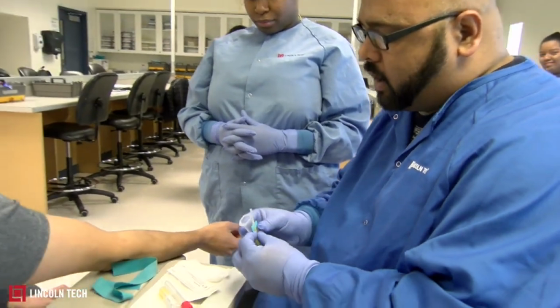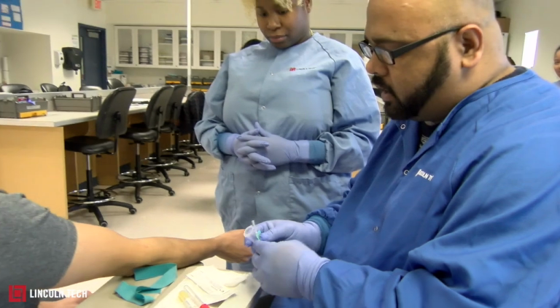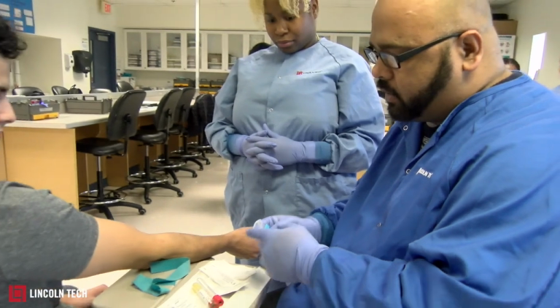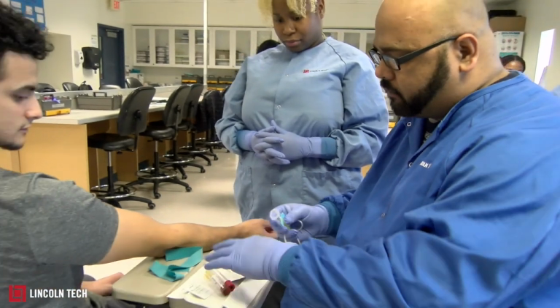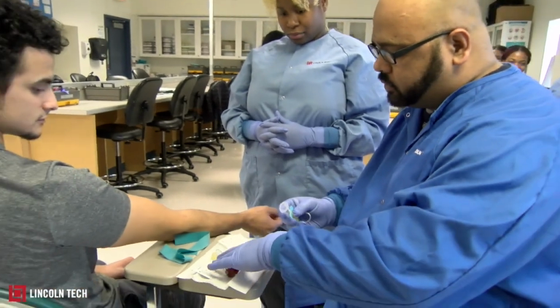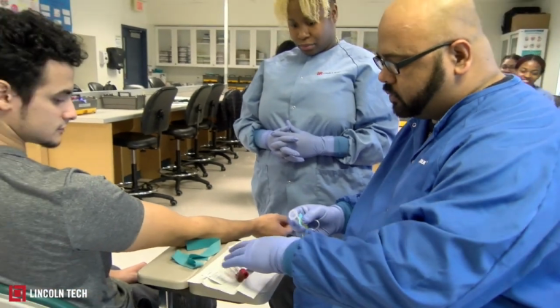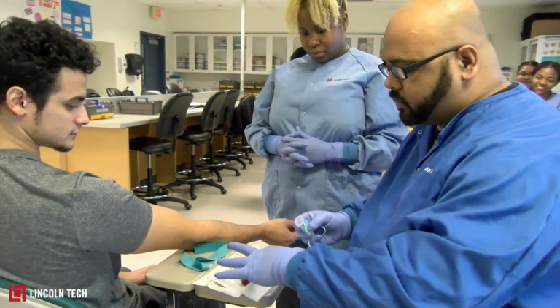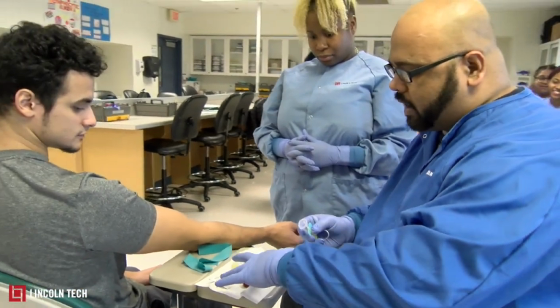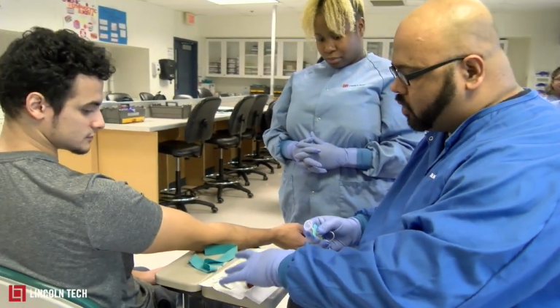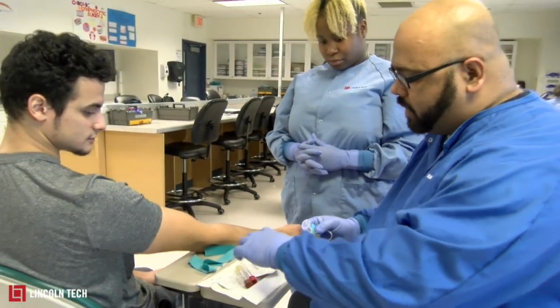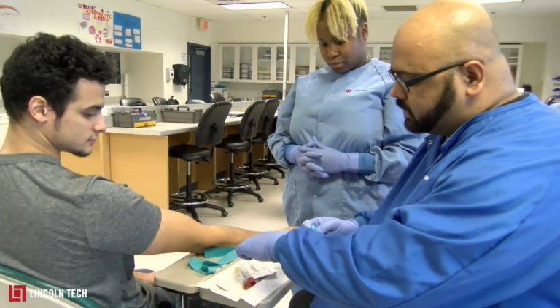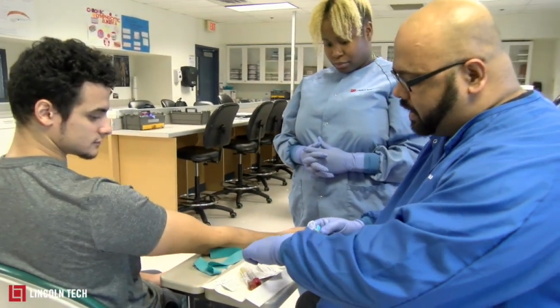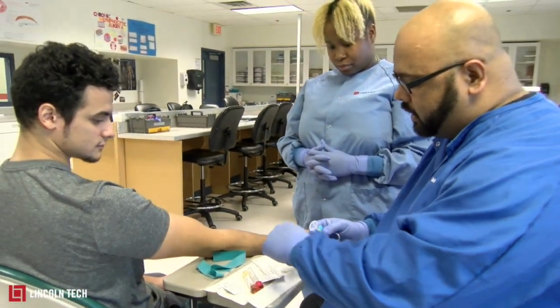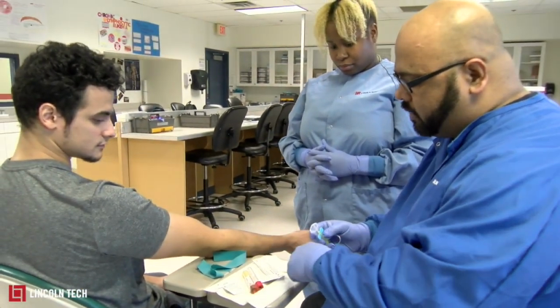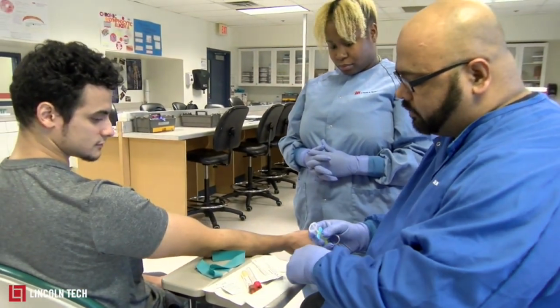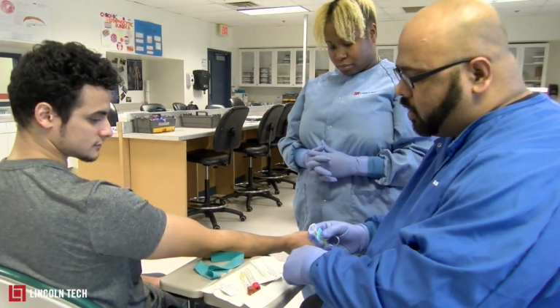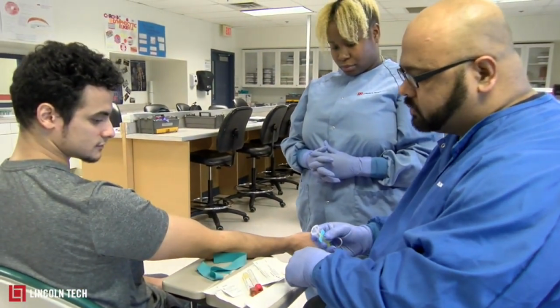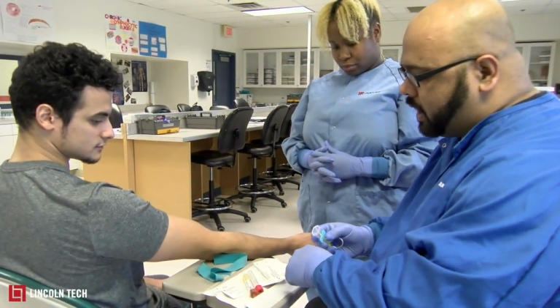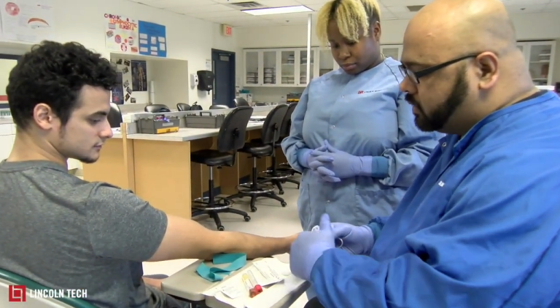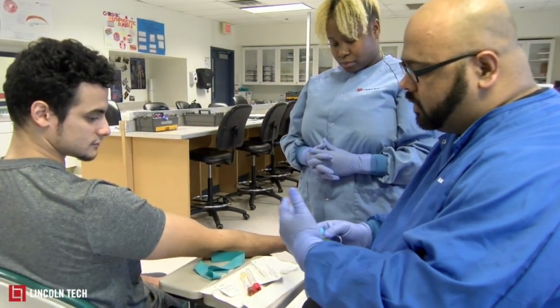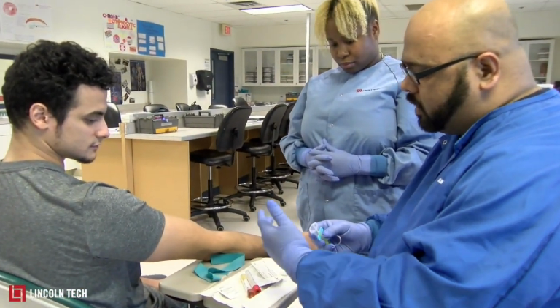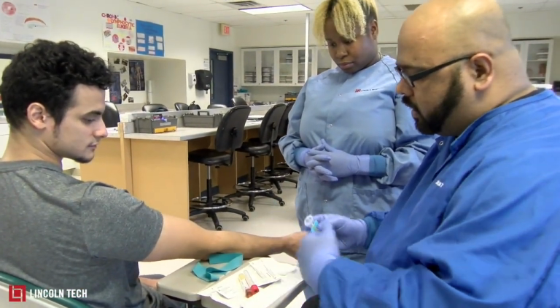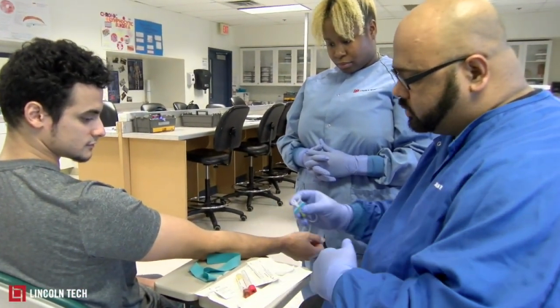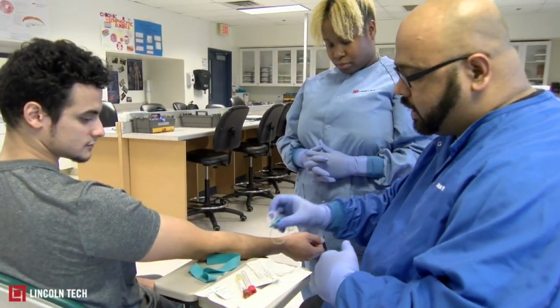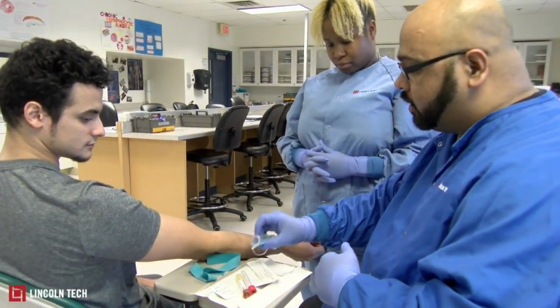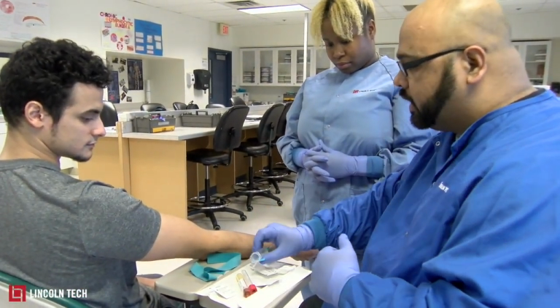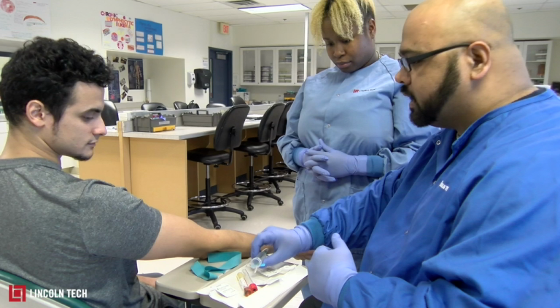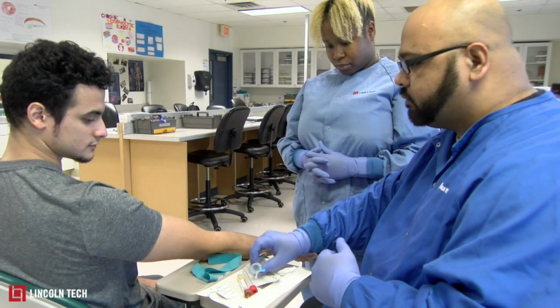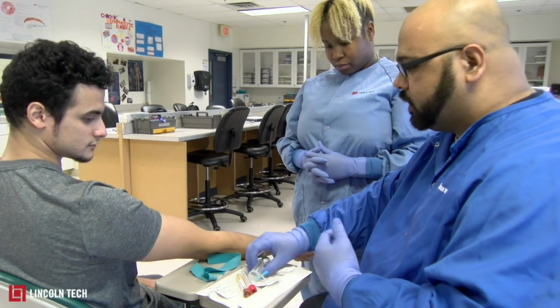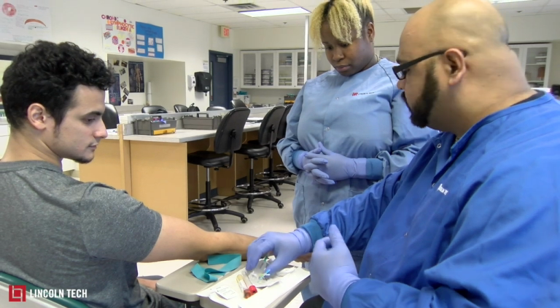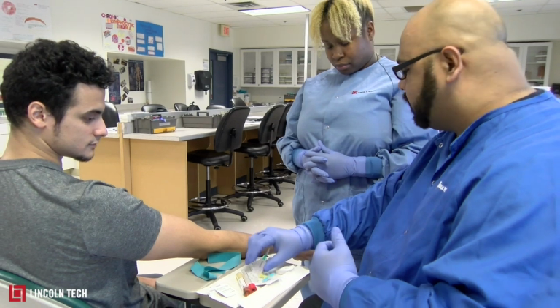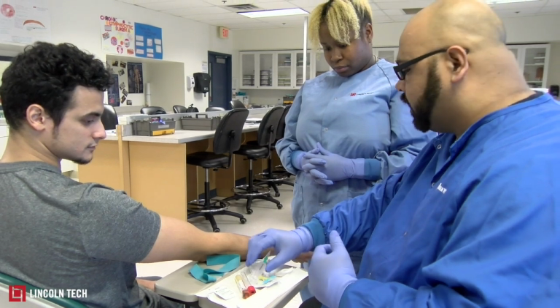We have our tubes, we have an alcohol pad, a band-aid, and we have the gauze pad to take care of the patient after we're done drawing blood.